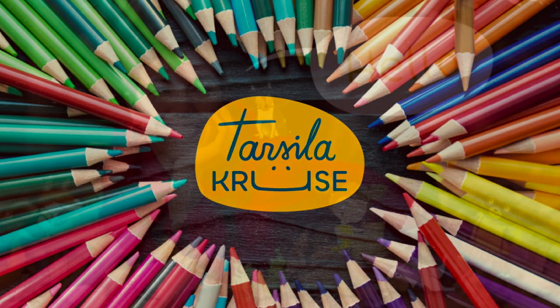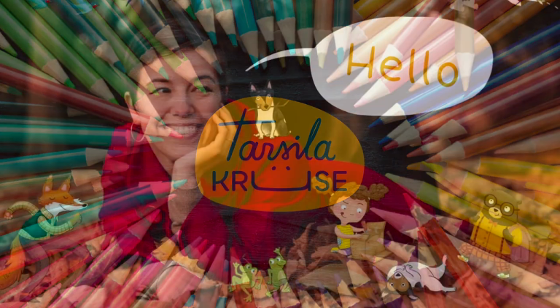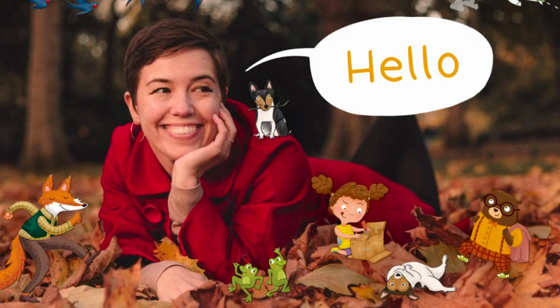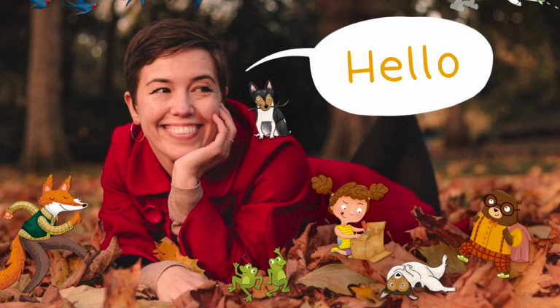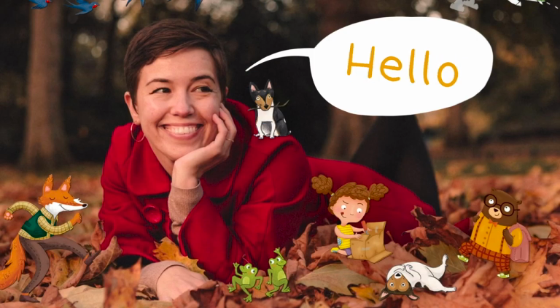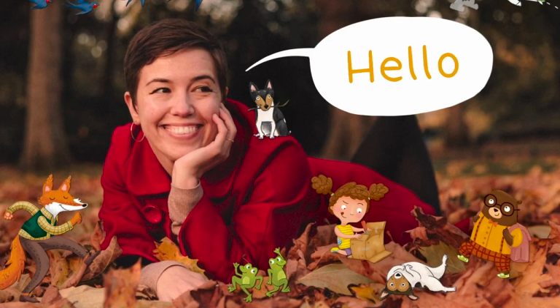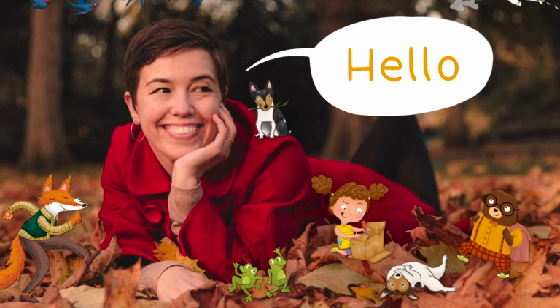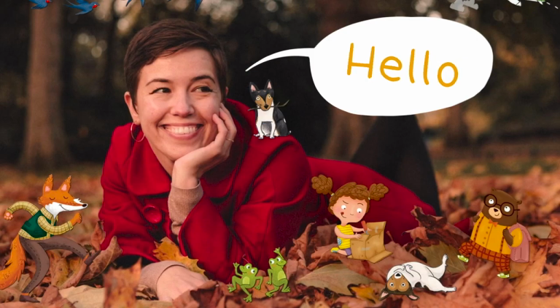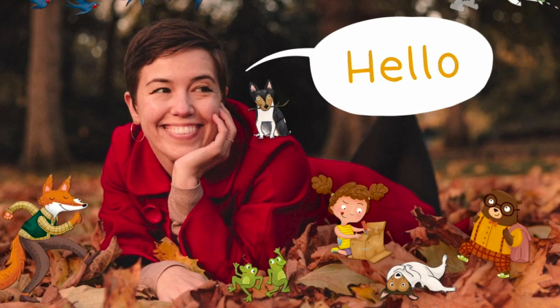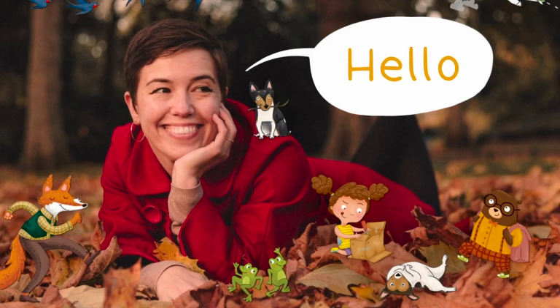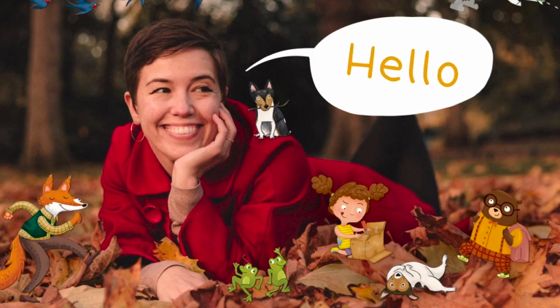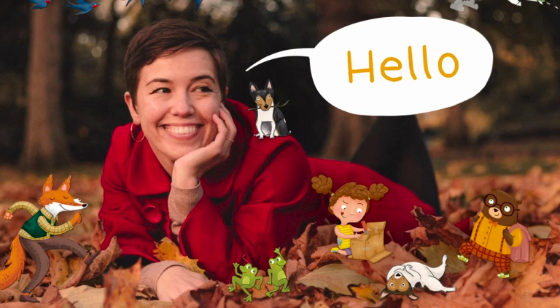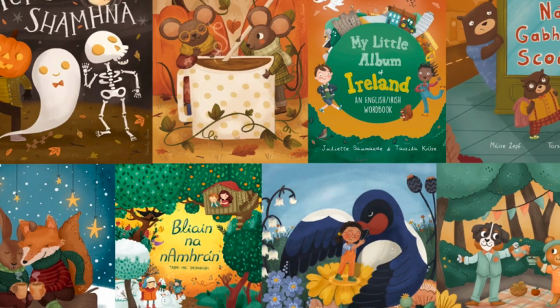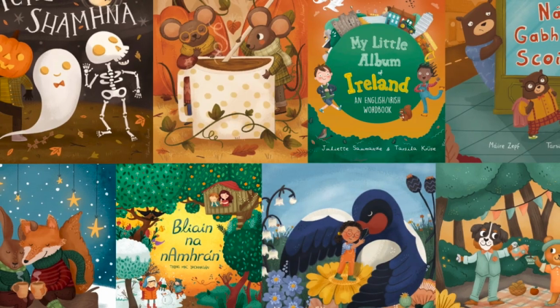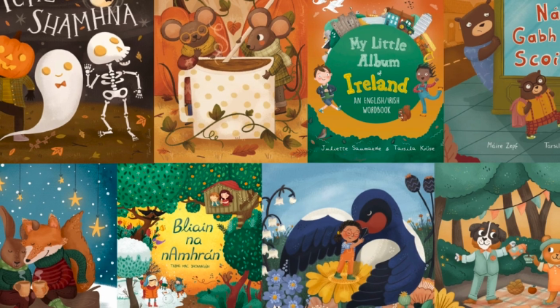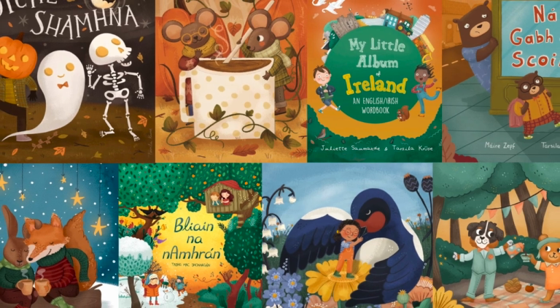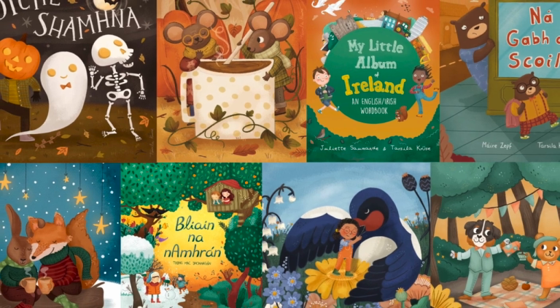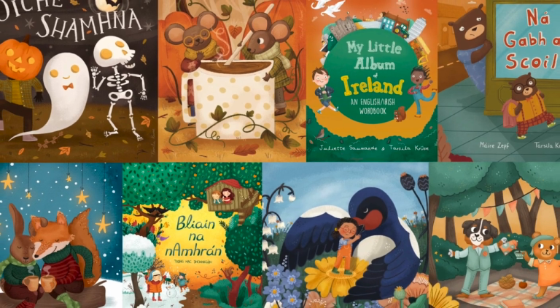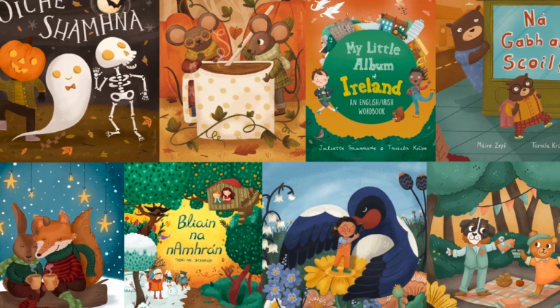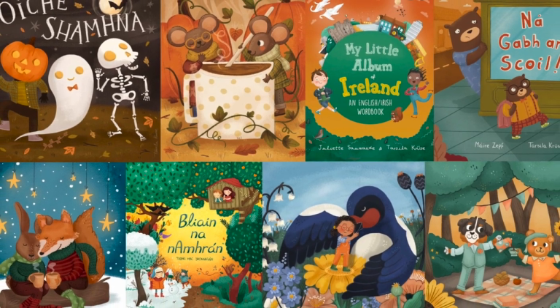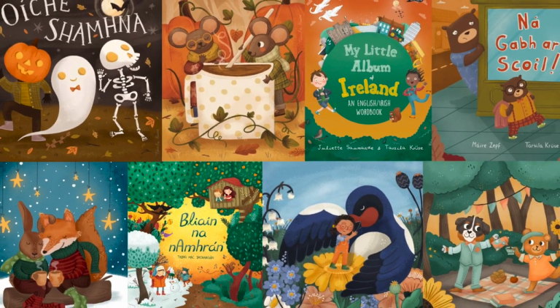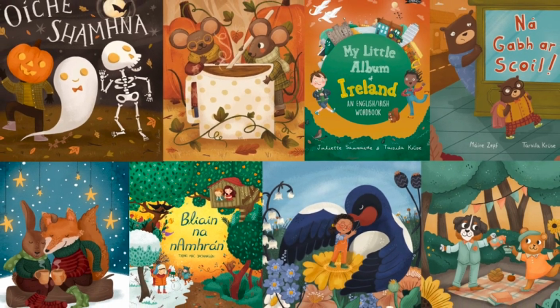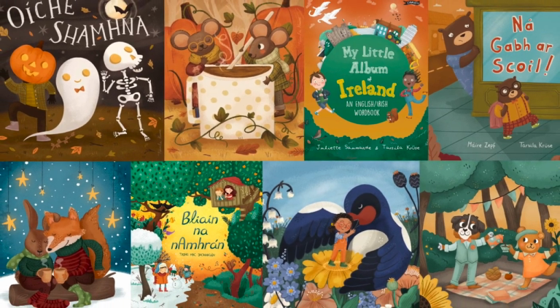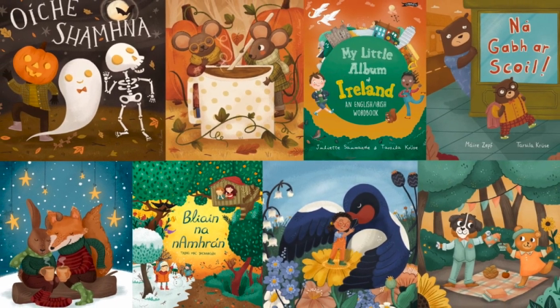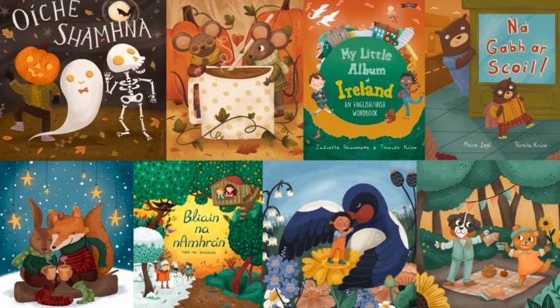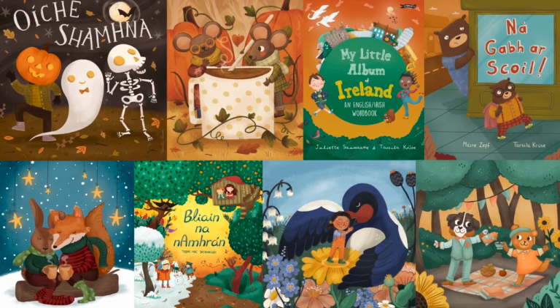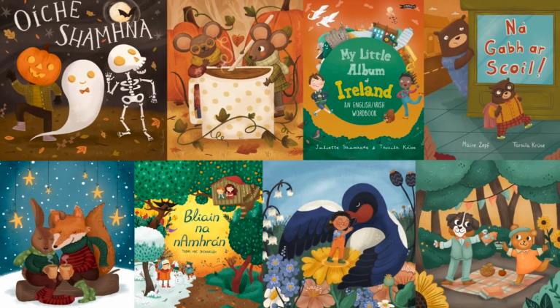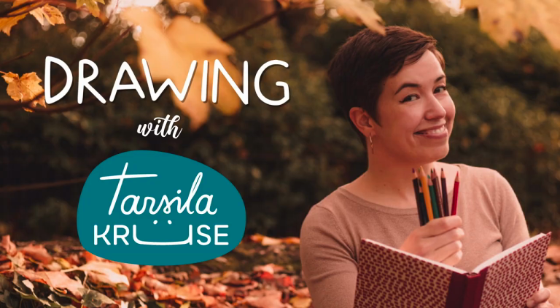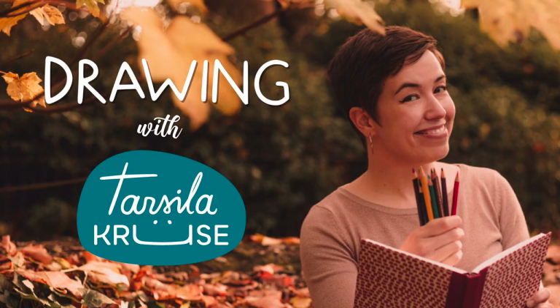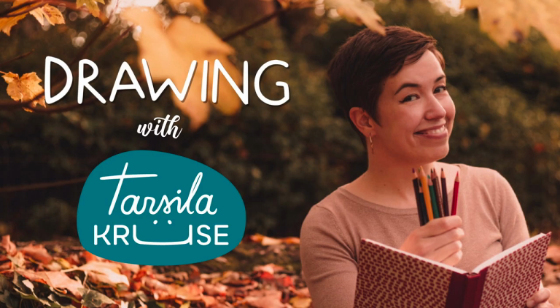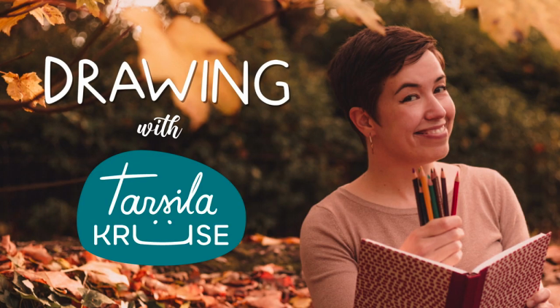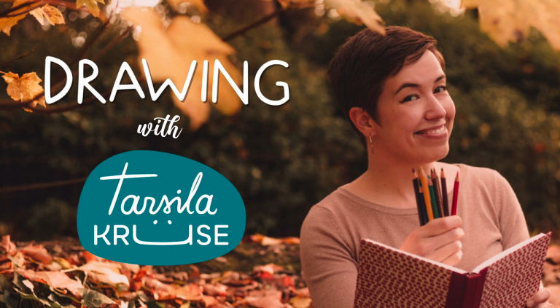Hello, I'm Tarsila Cruz, and I'm a children's book illustrator, and this is Drawing with Tarsila.